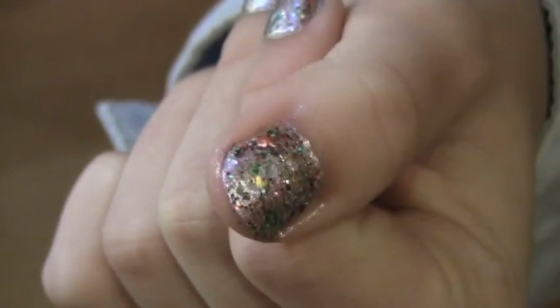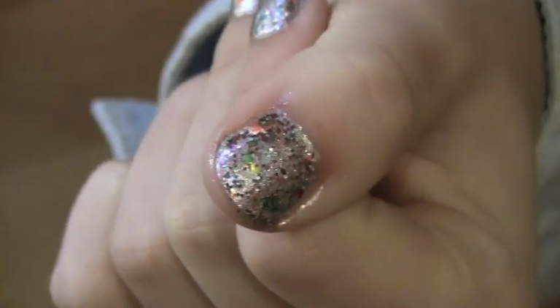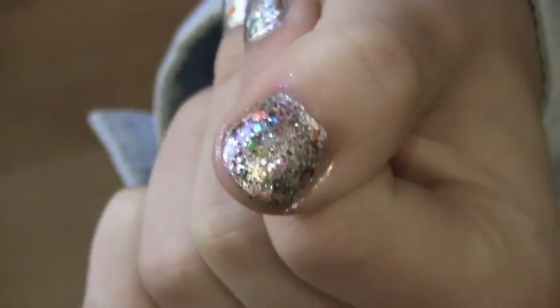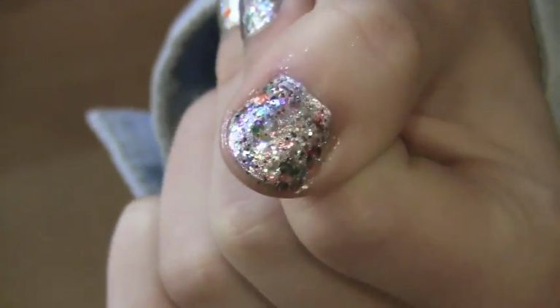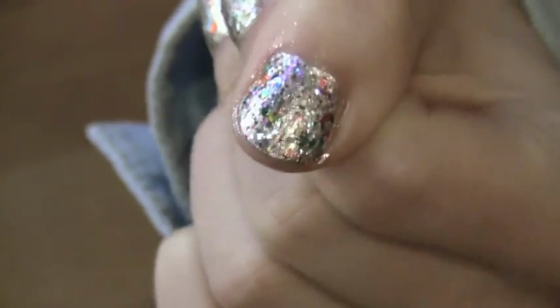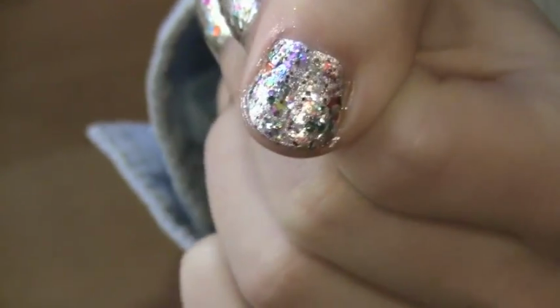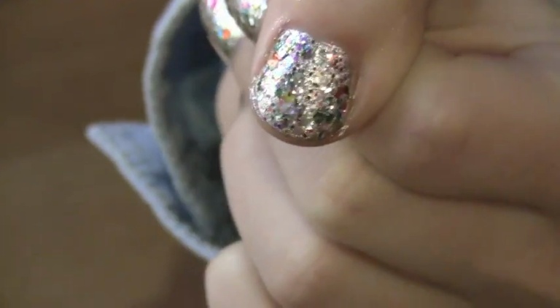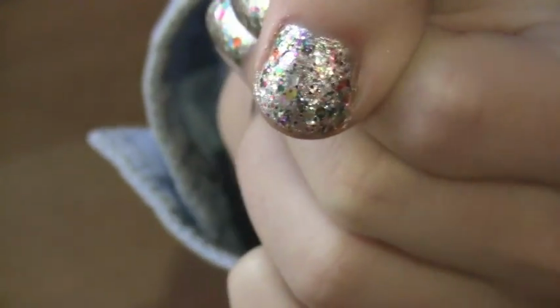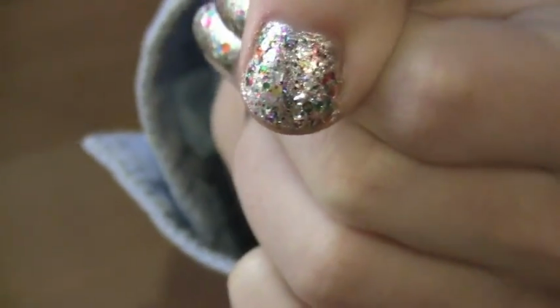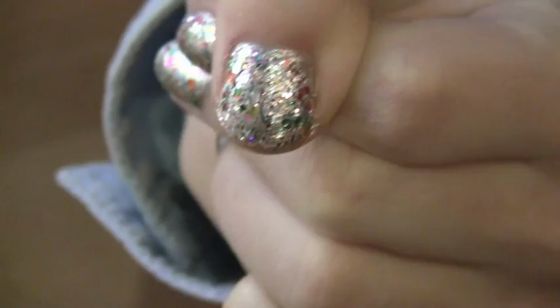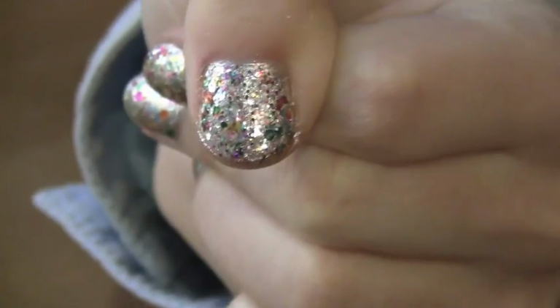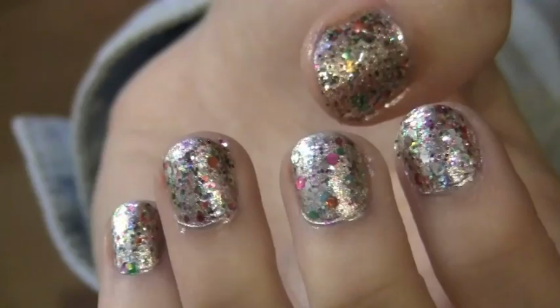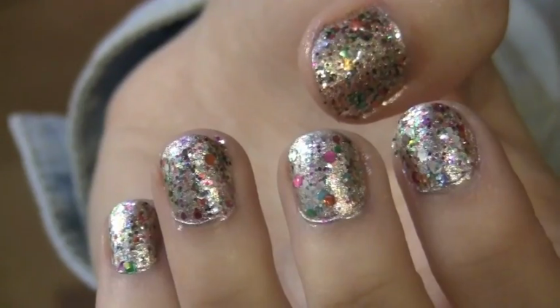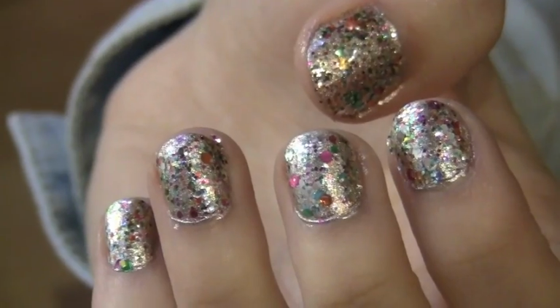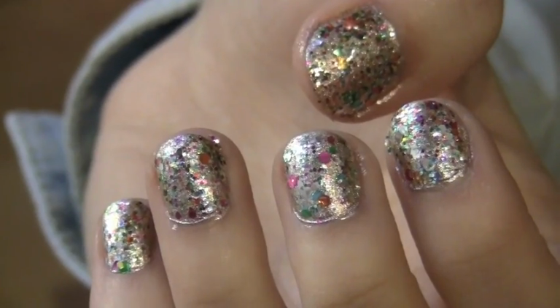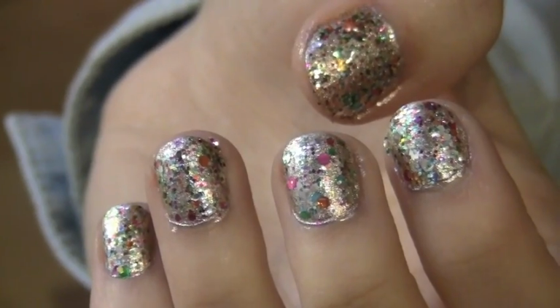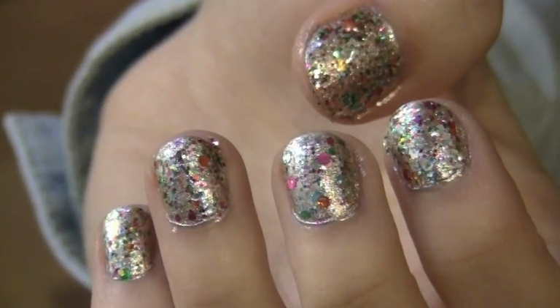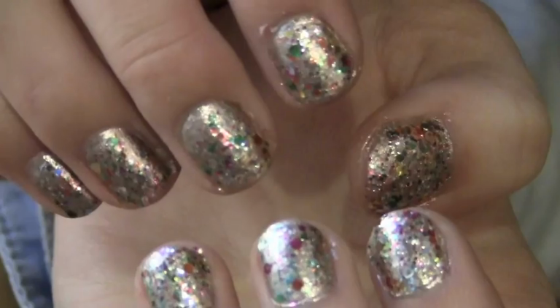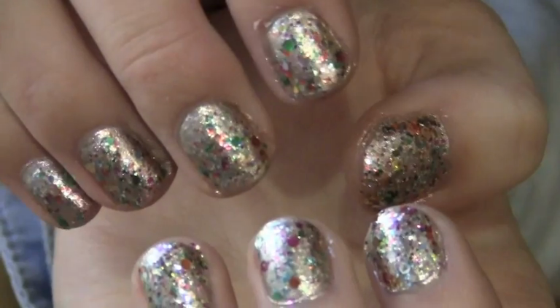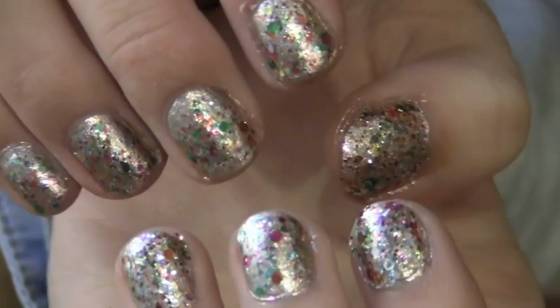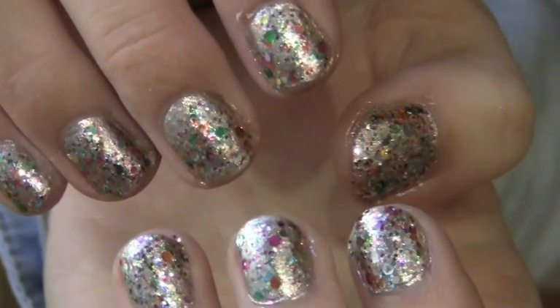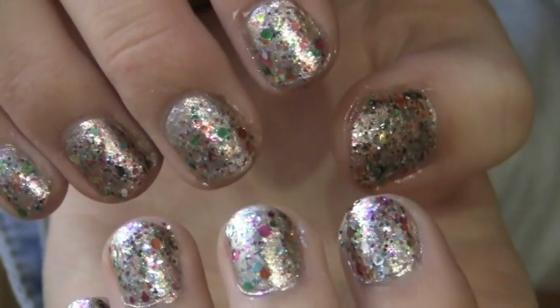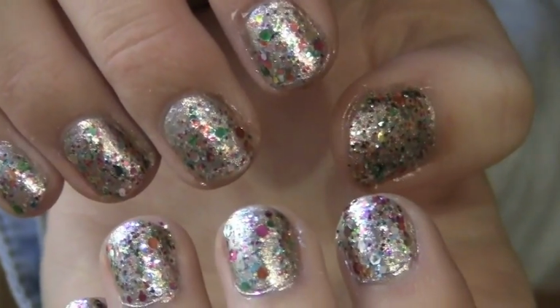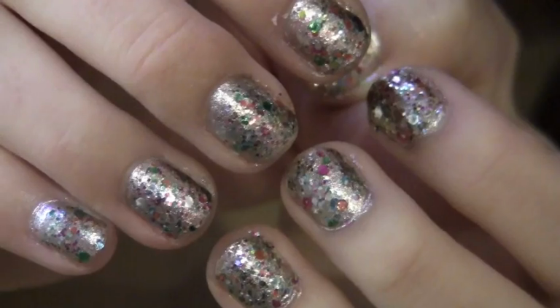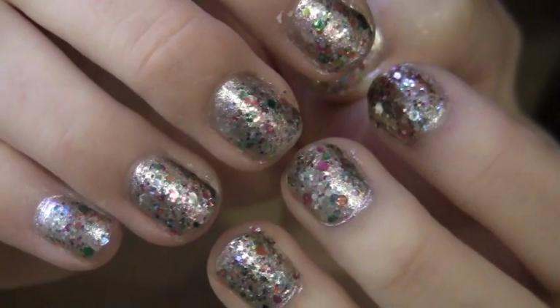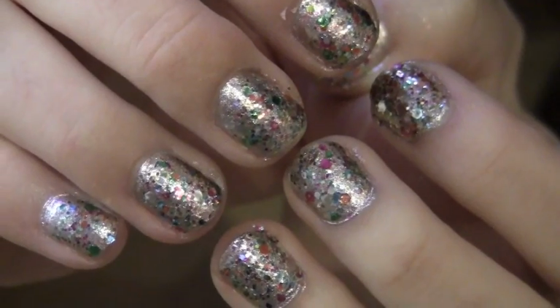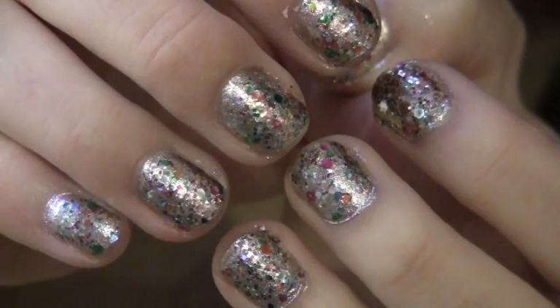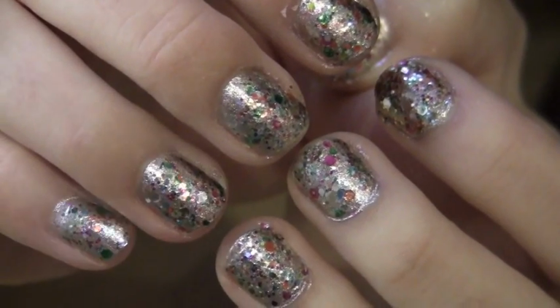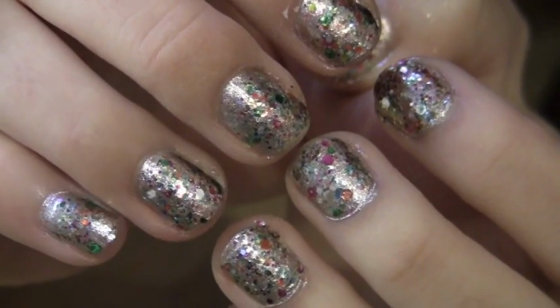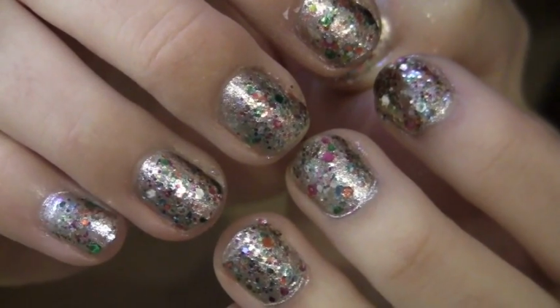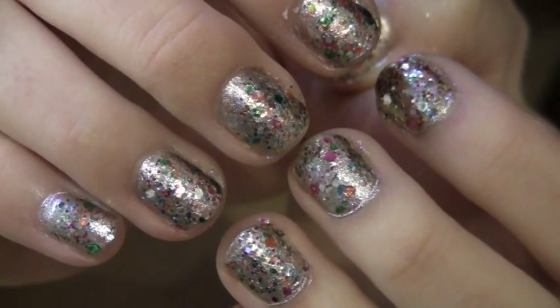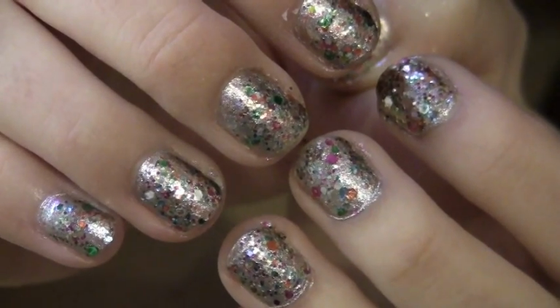And now this is what your nails should look like all holiday-y. Is that a word? Holiday-y? Holiday-ish.